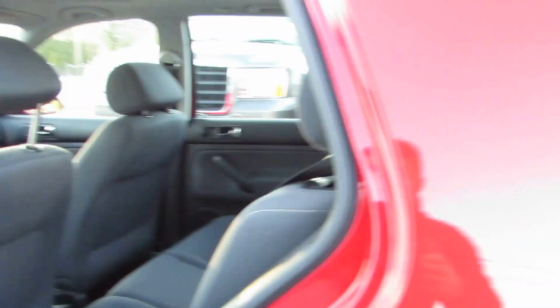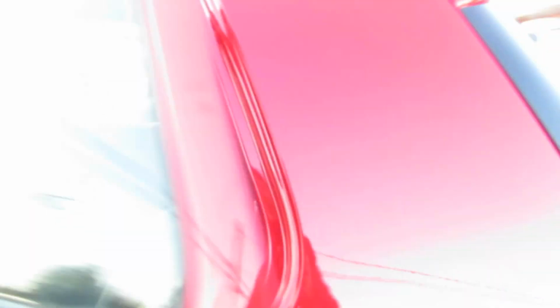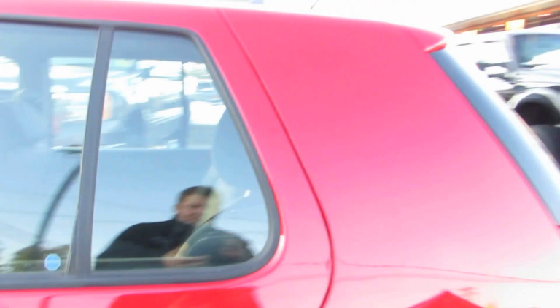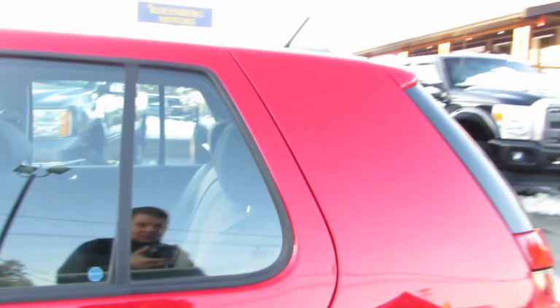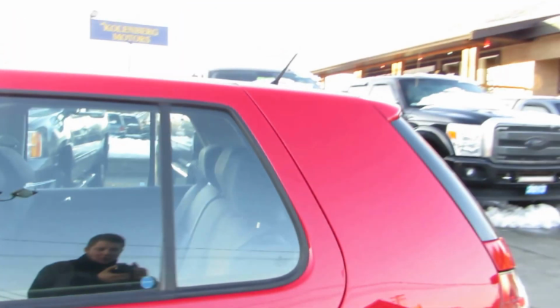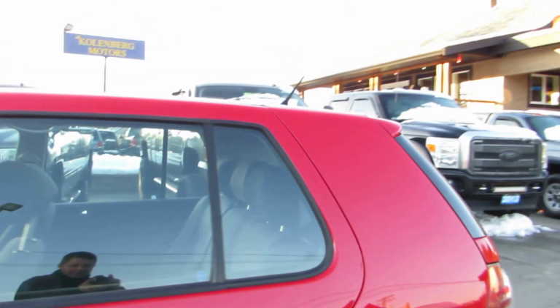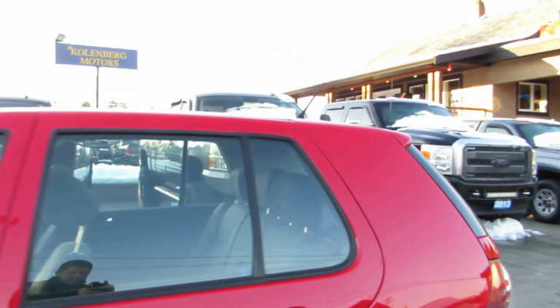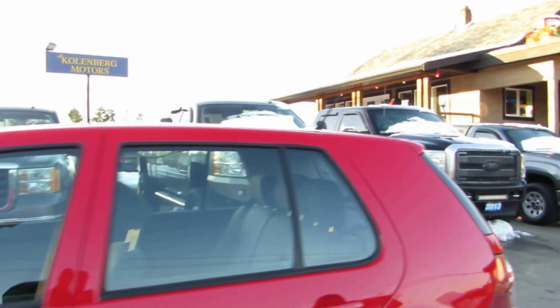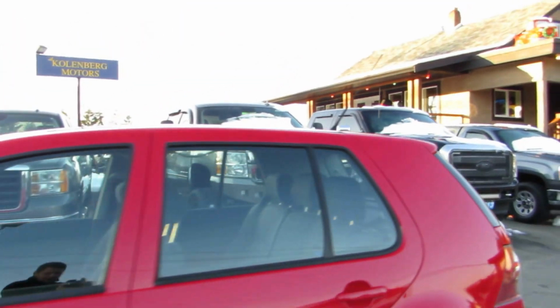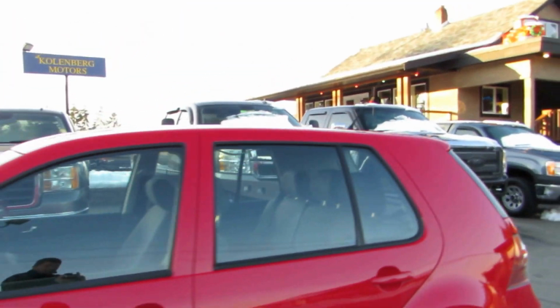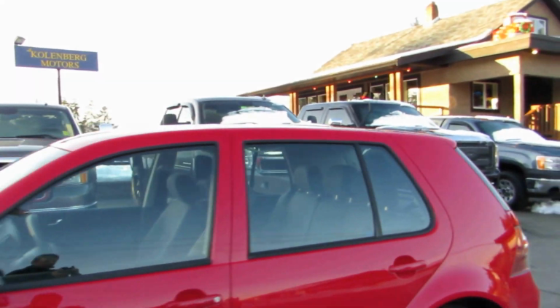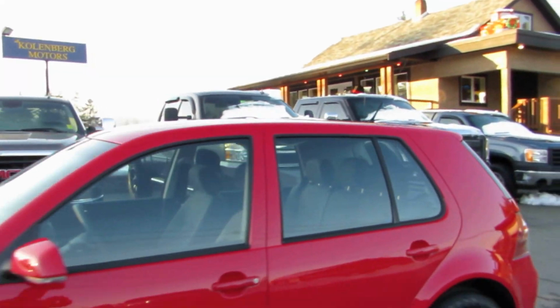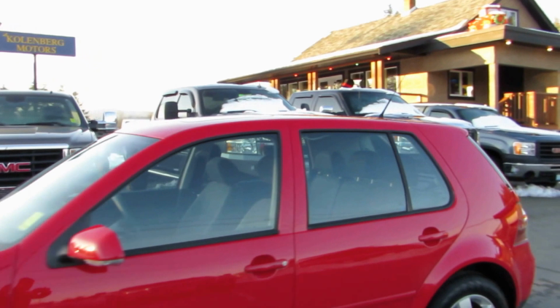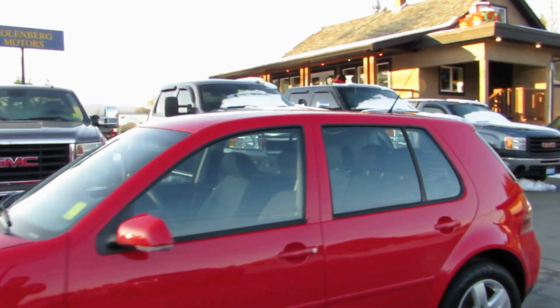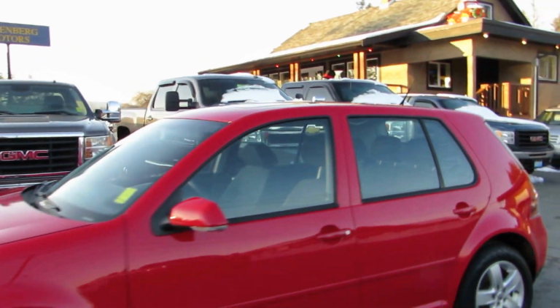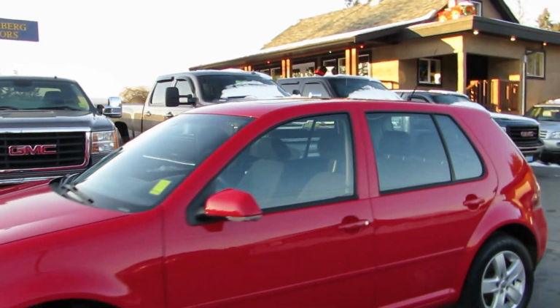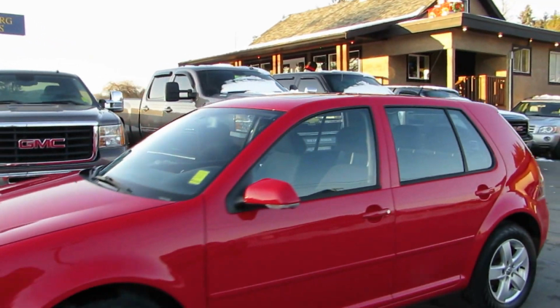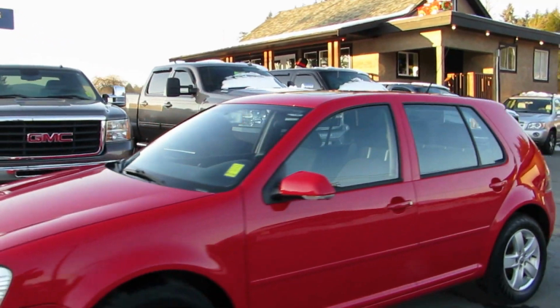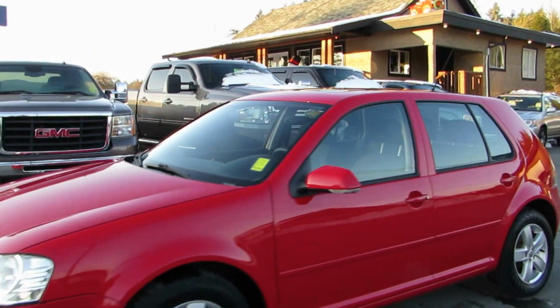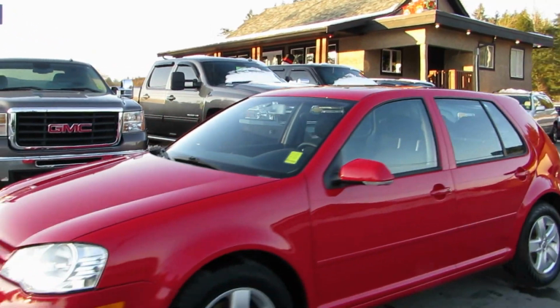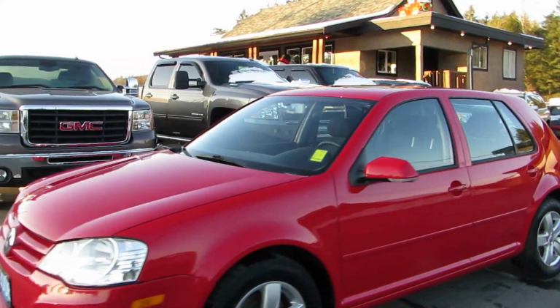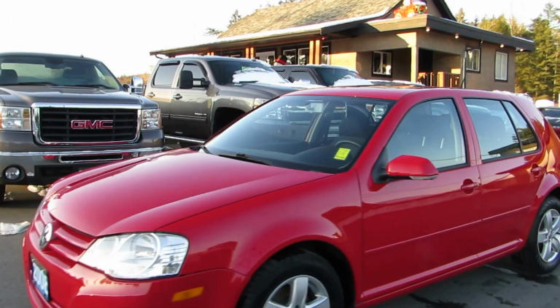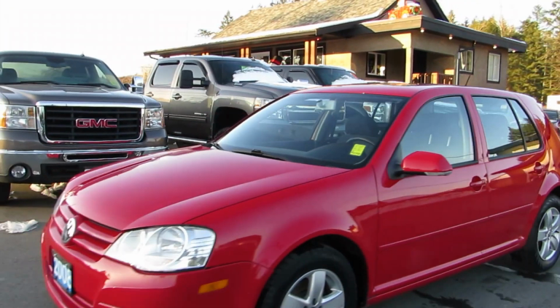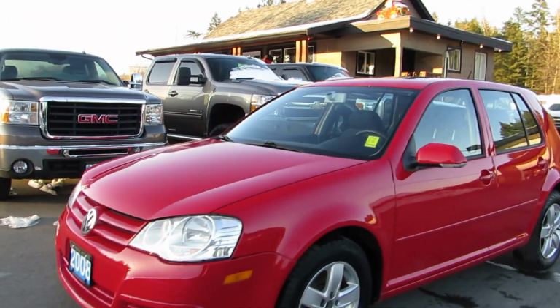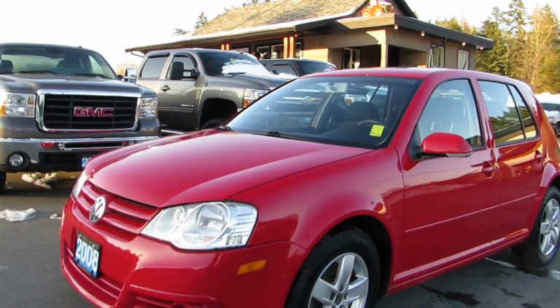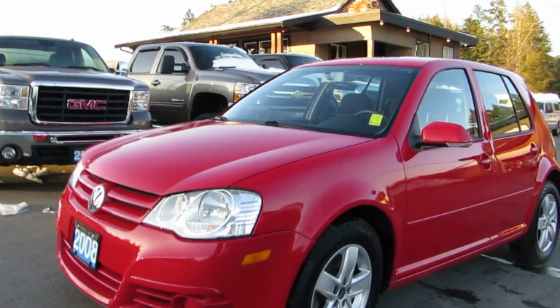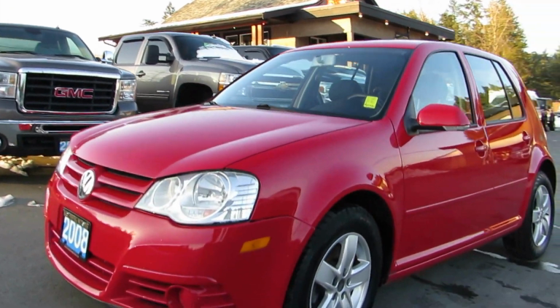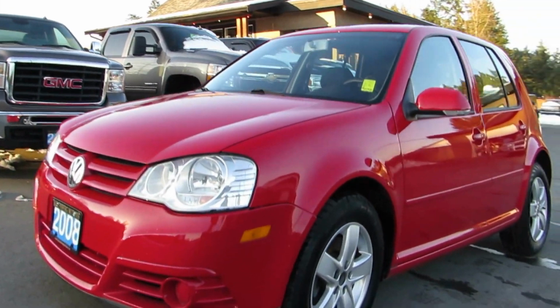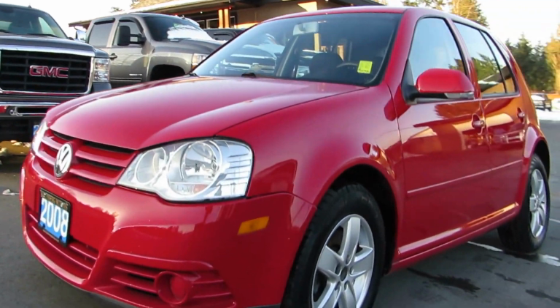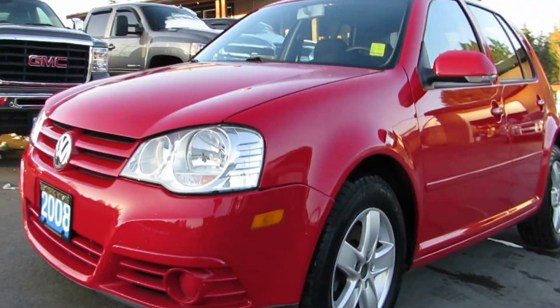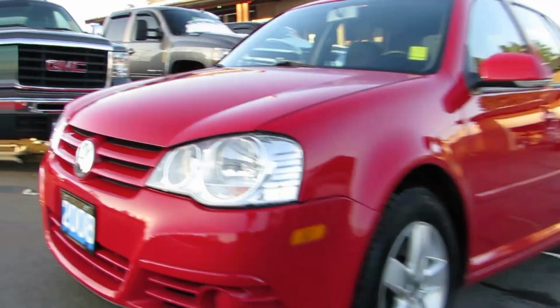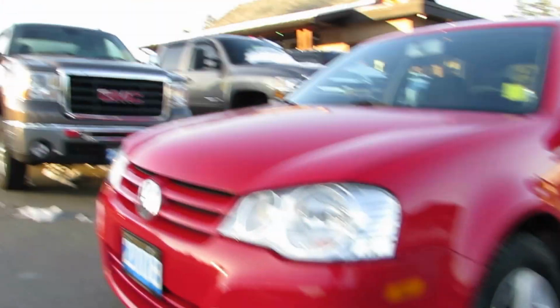You can view this Volkswagen Golf at Kohlenberg Motors at 3537 Couch and Lake Road in Duncan.